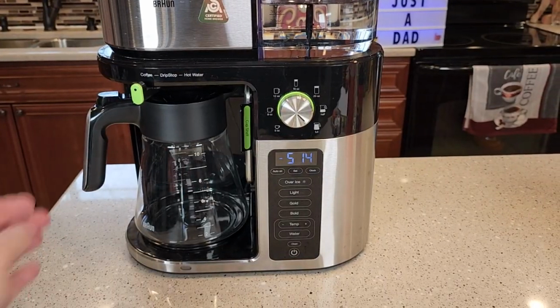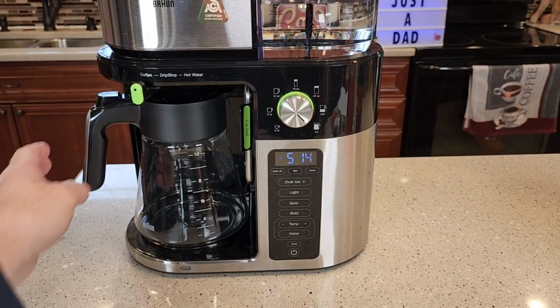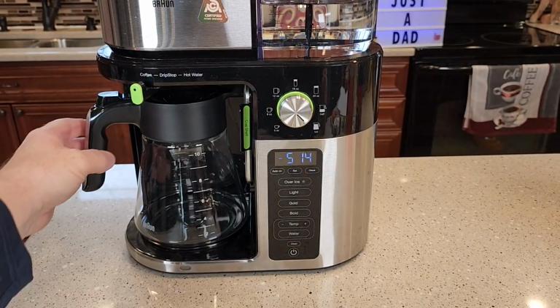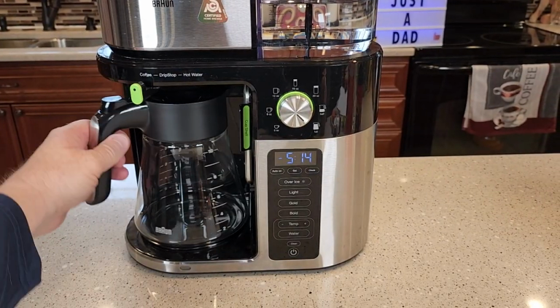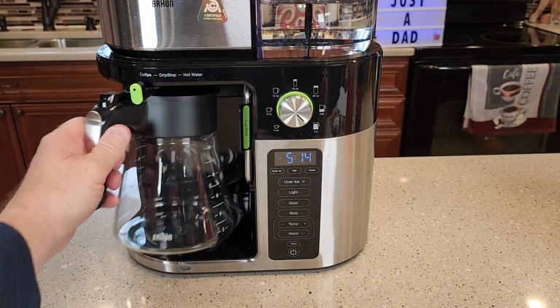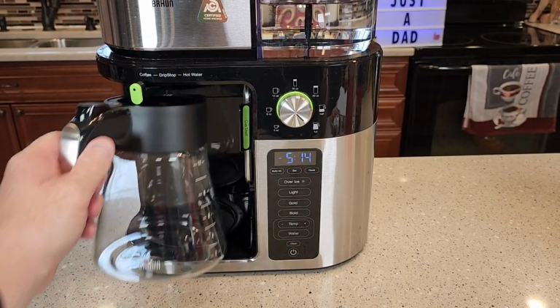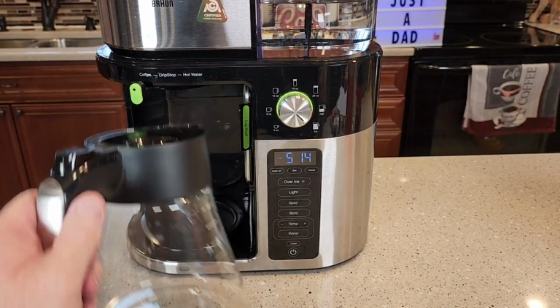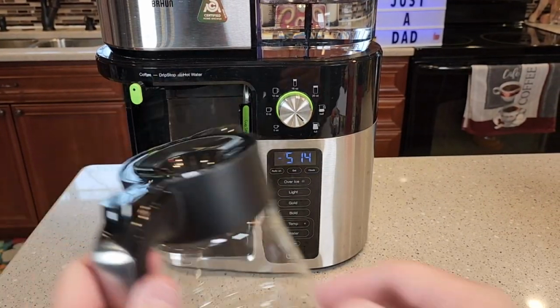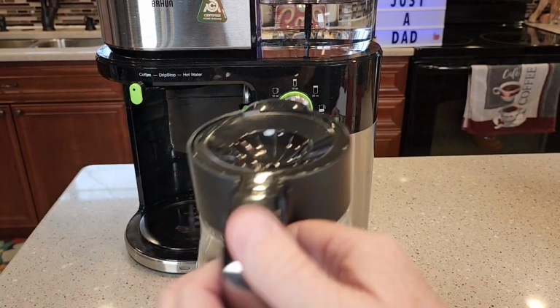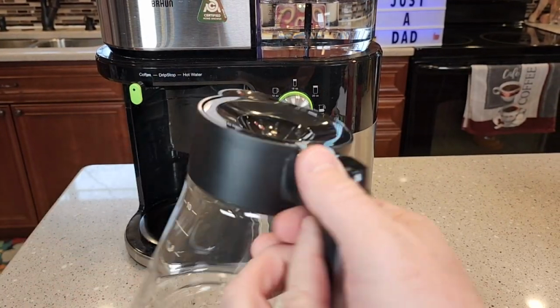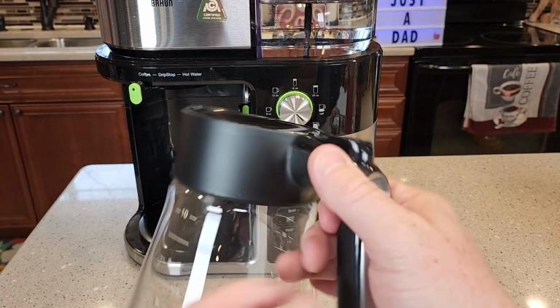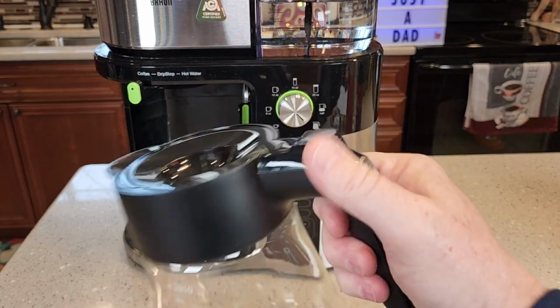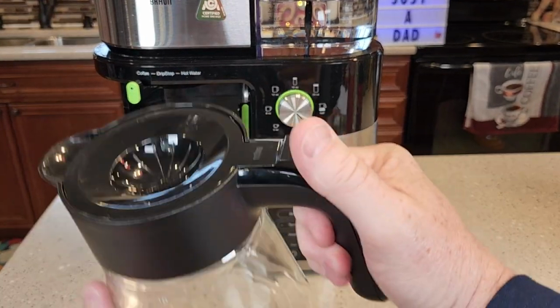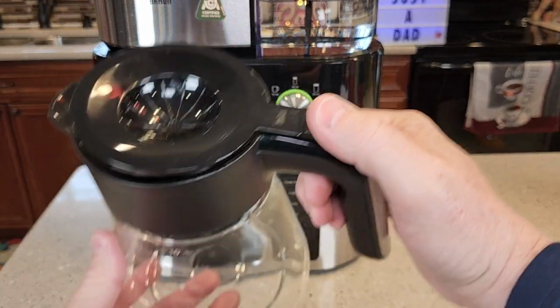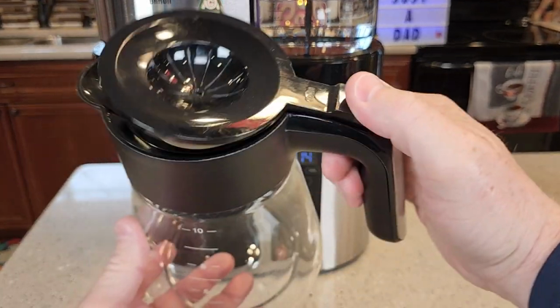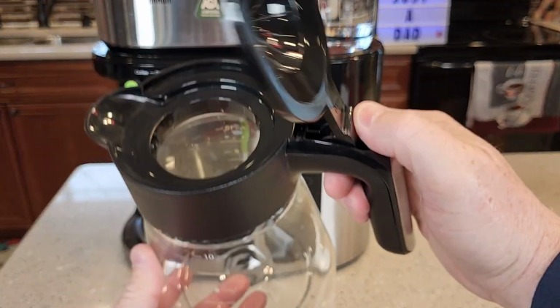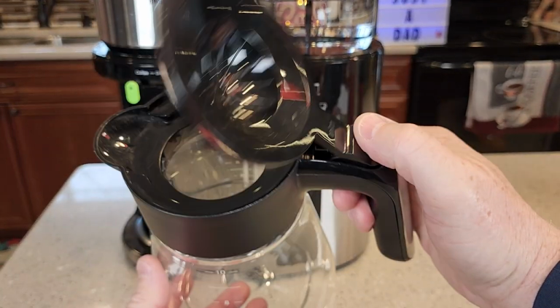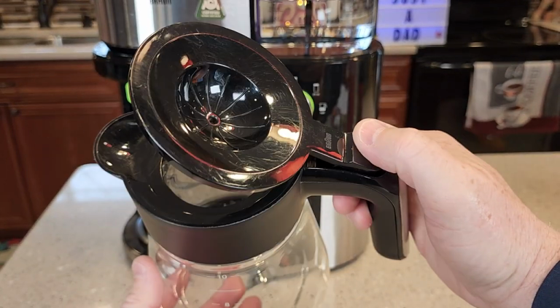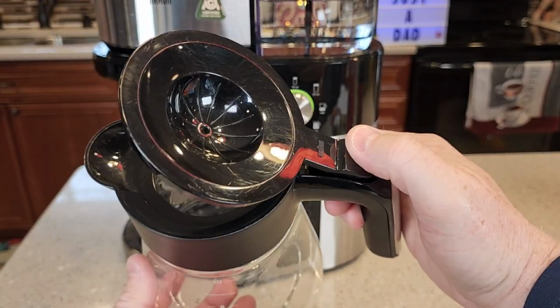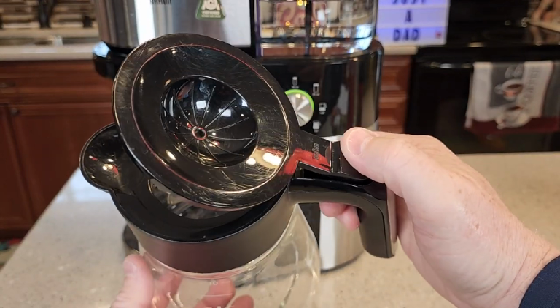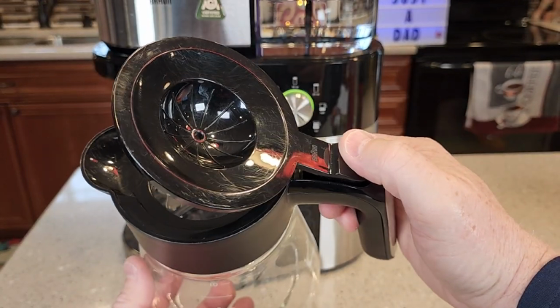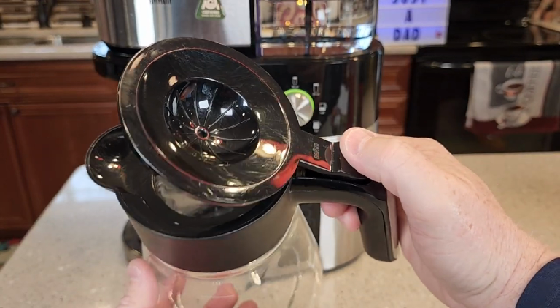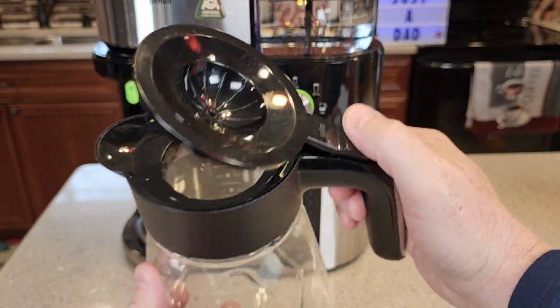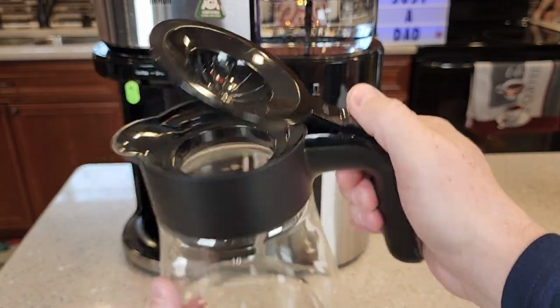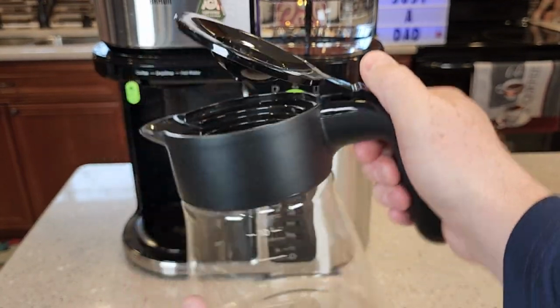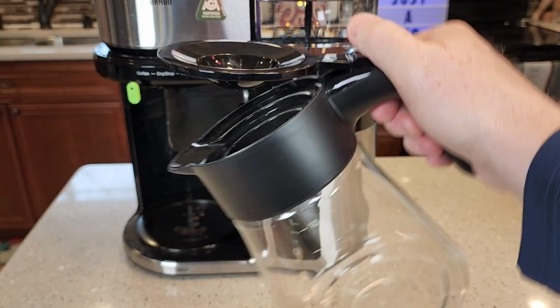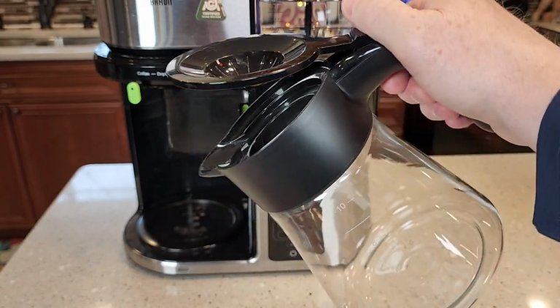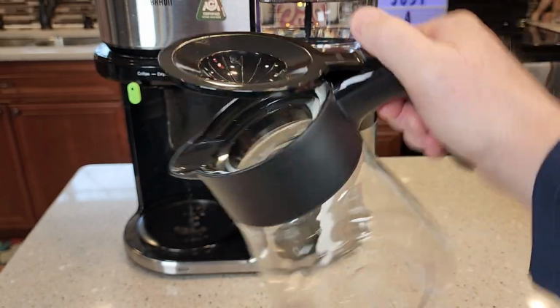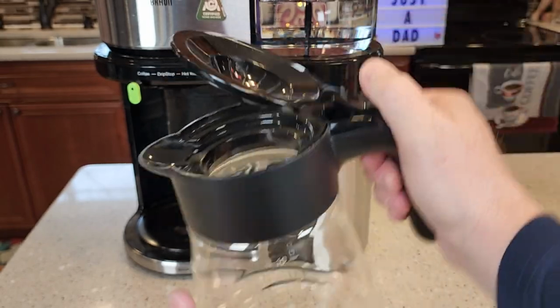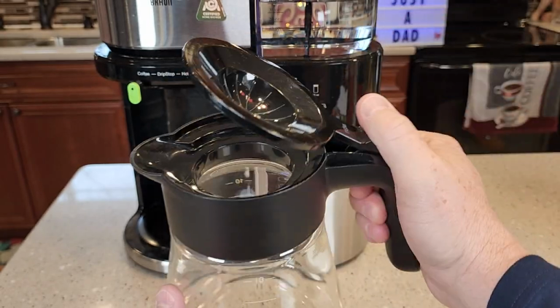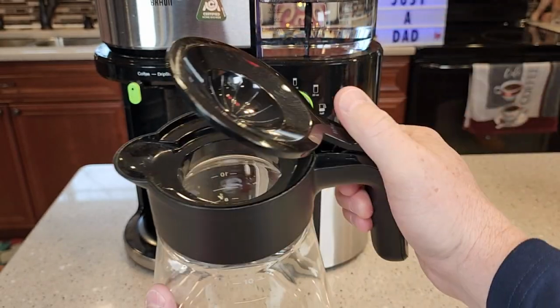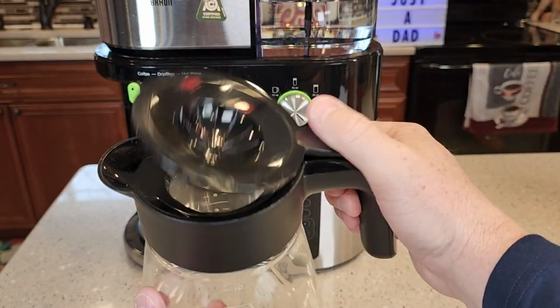Let's take a closer look at the carafe. It's got a hinged lid and it pours really nice.